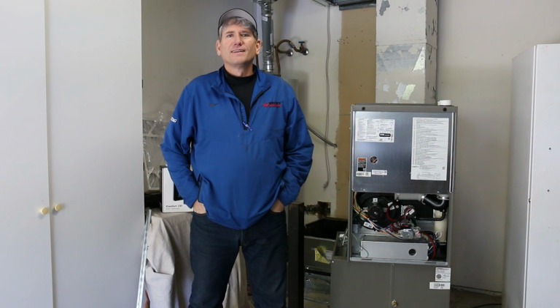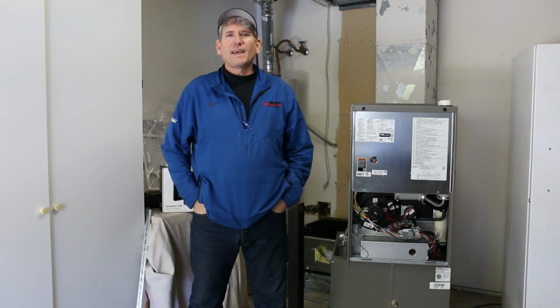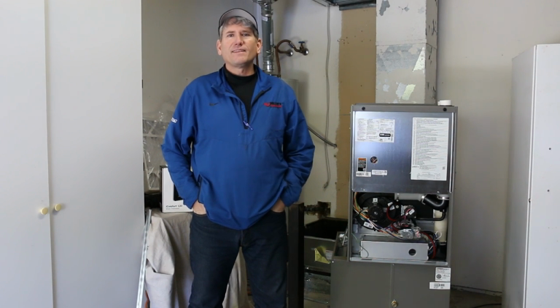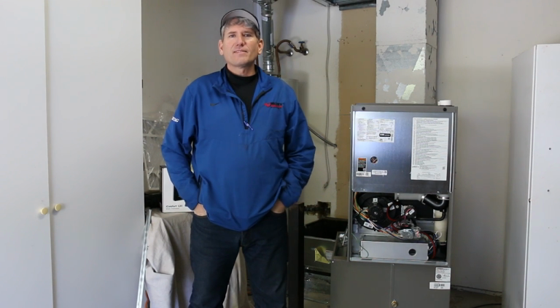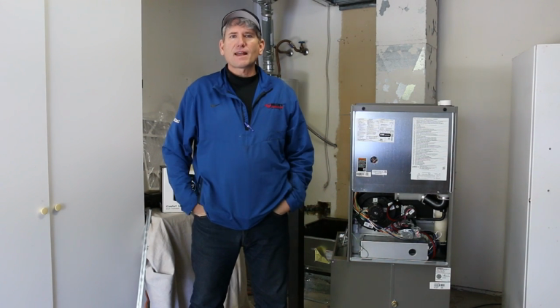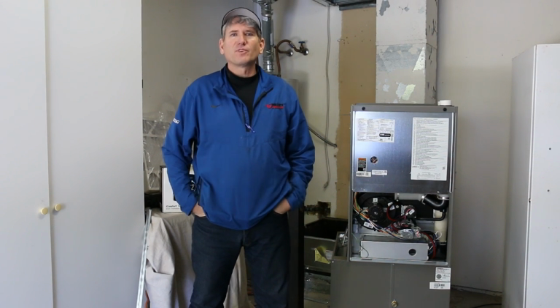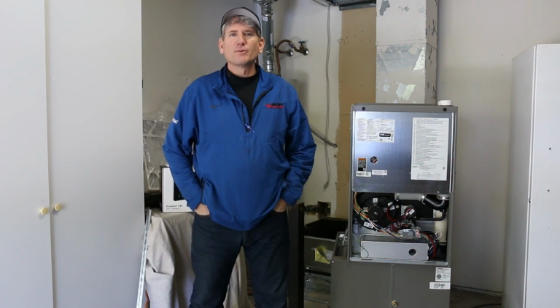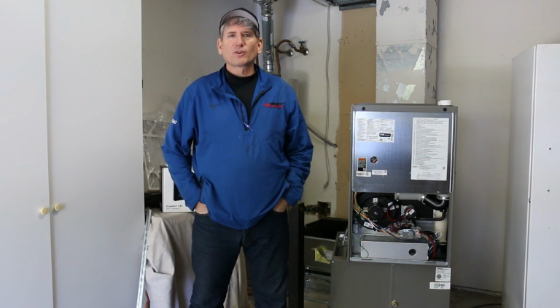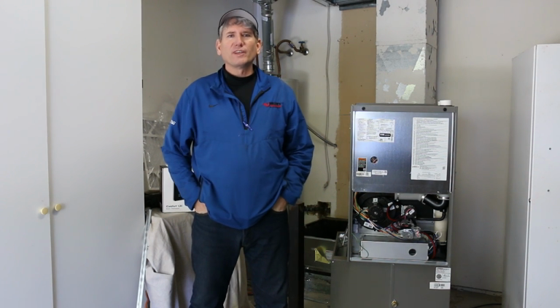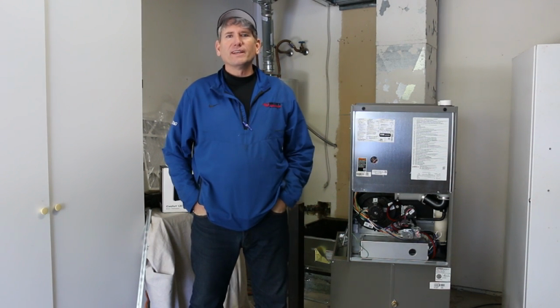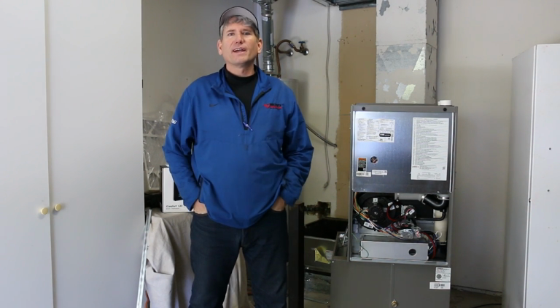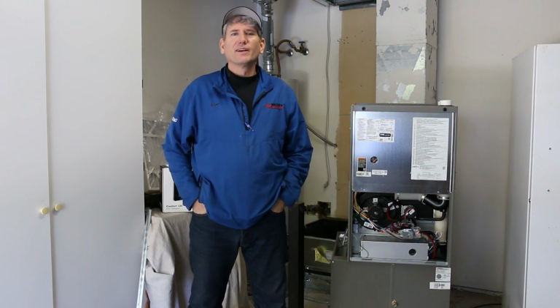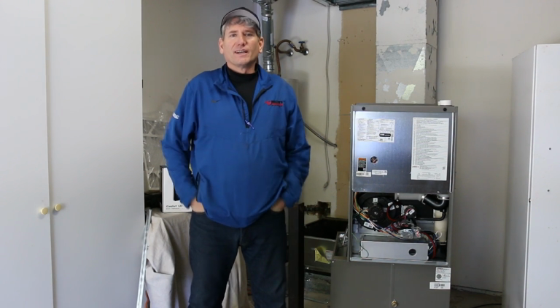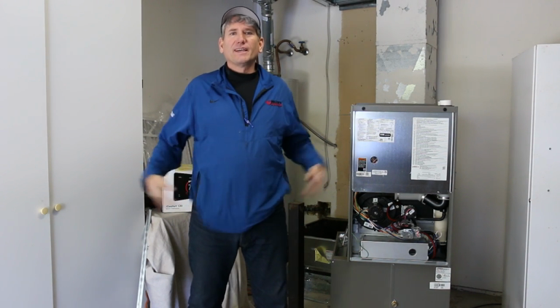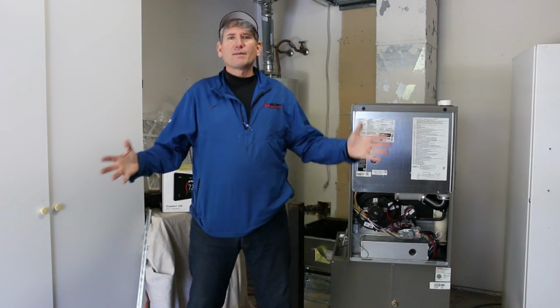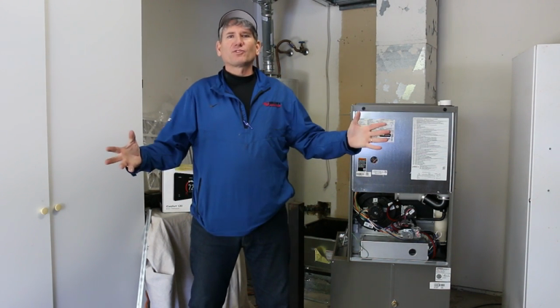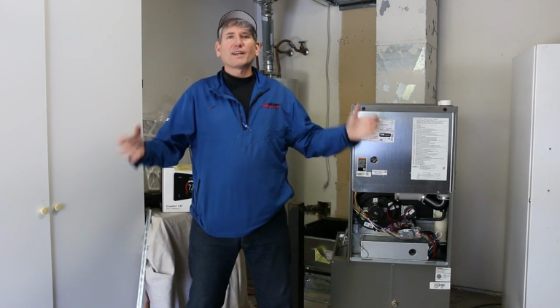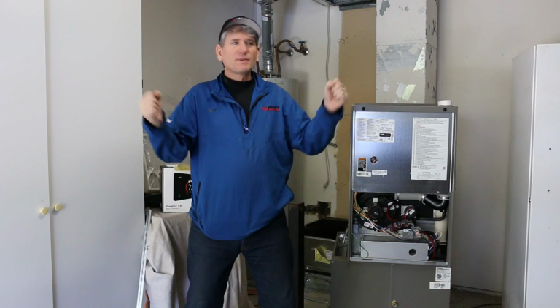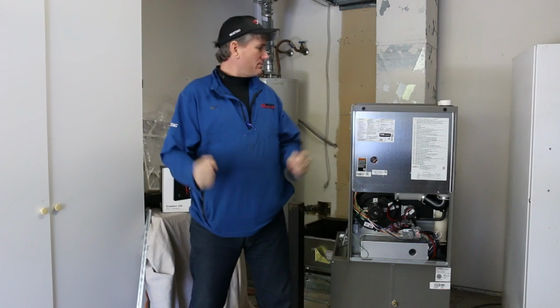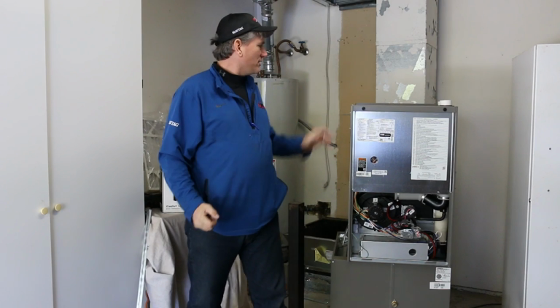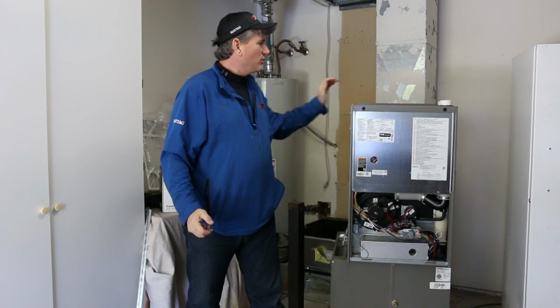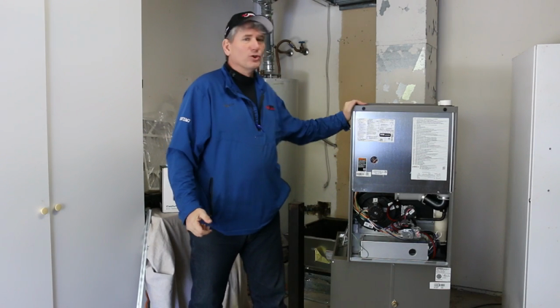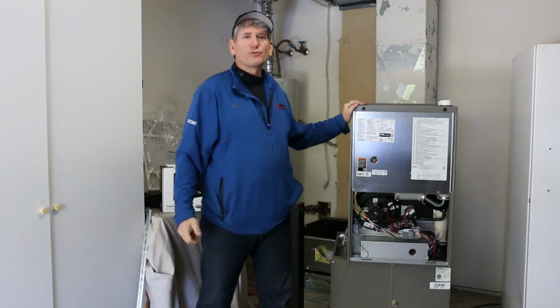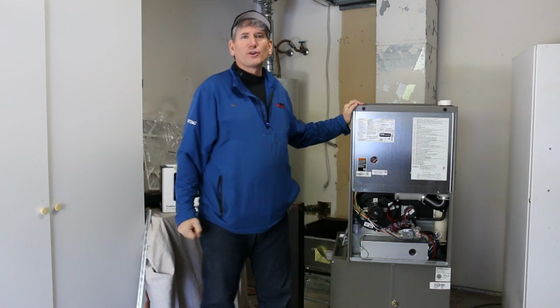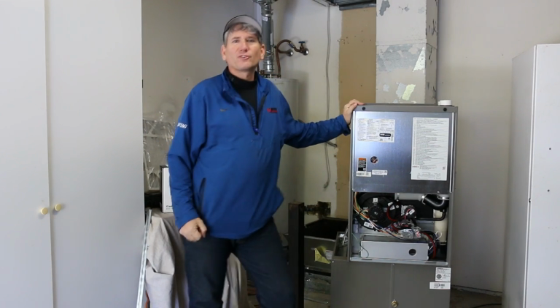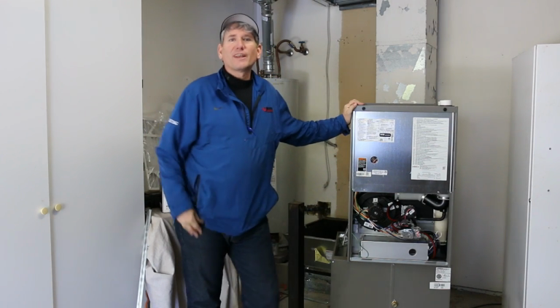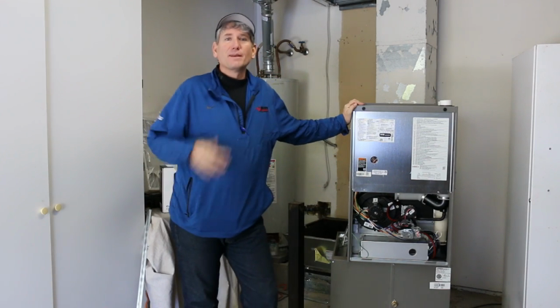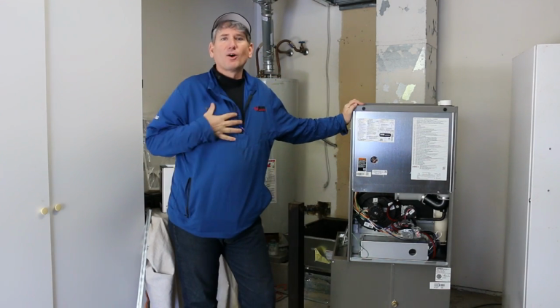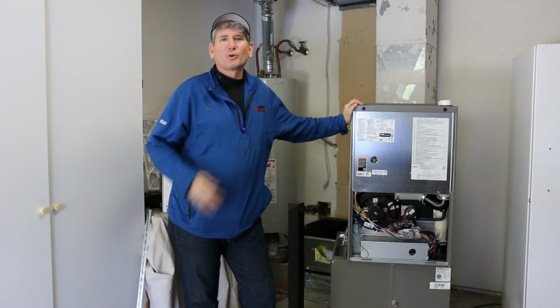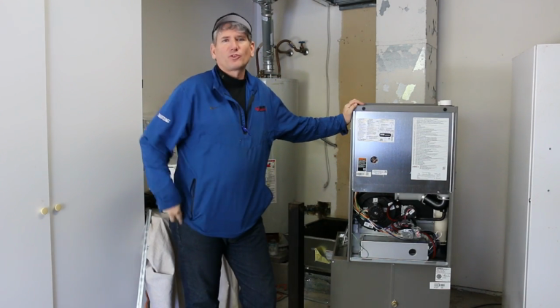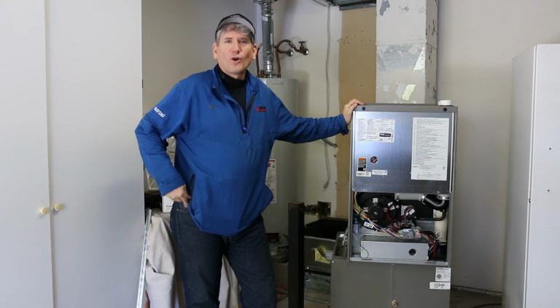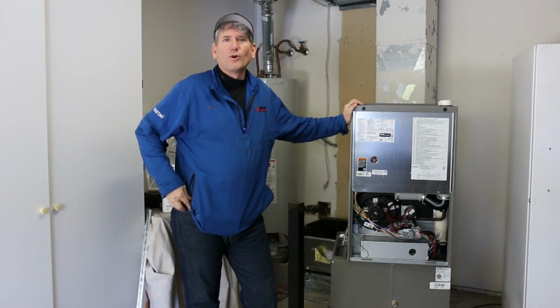Hey, David Adams here with Miller's Heating and Air. I'm excited — I'm getting a new furnace today in my own personal home.